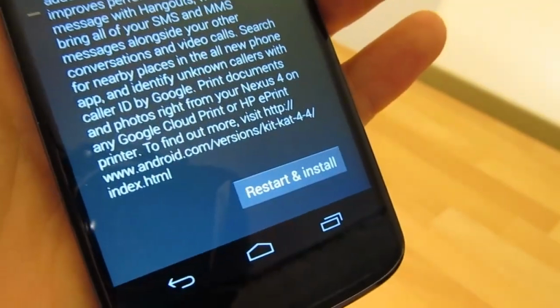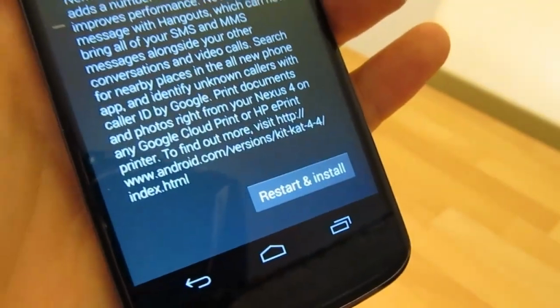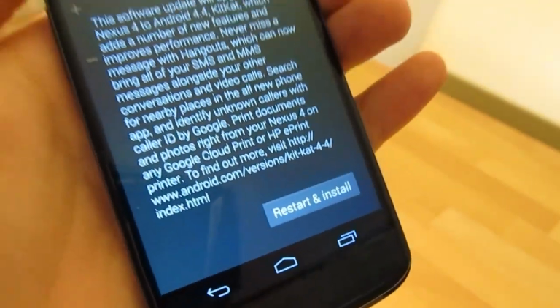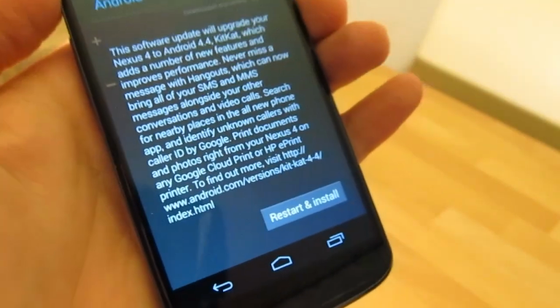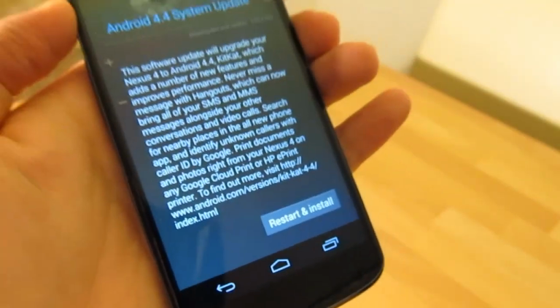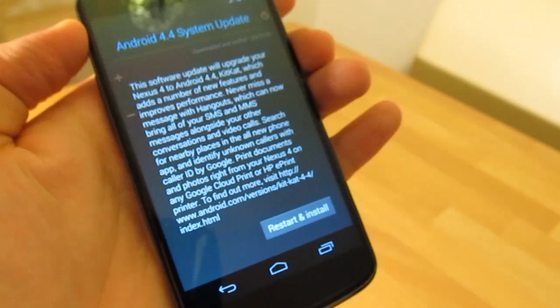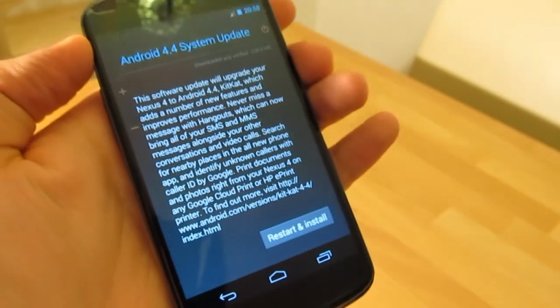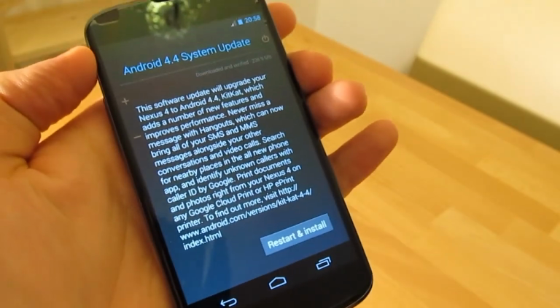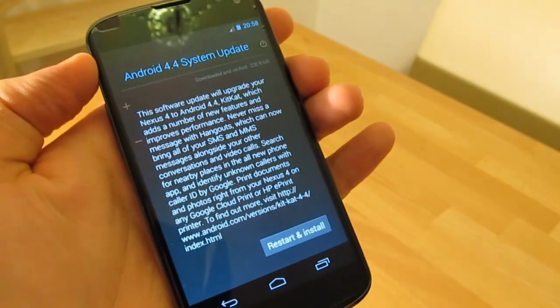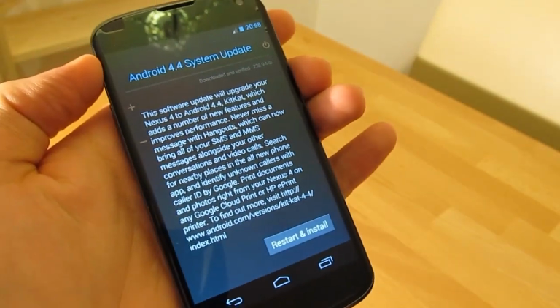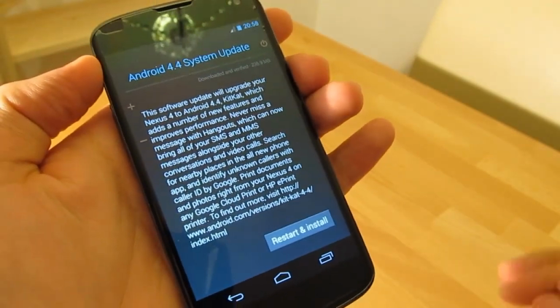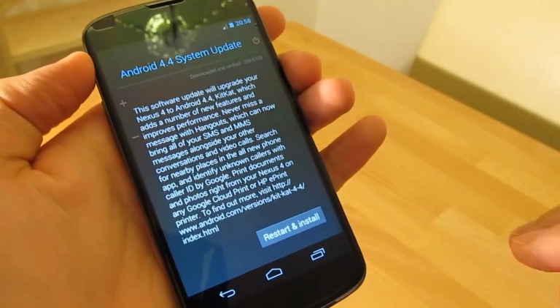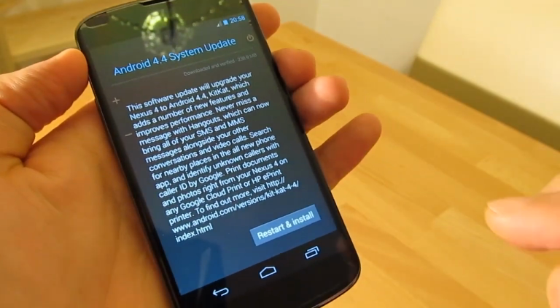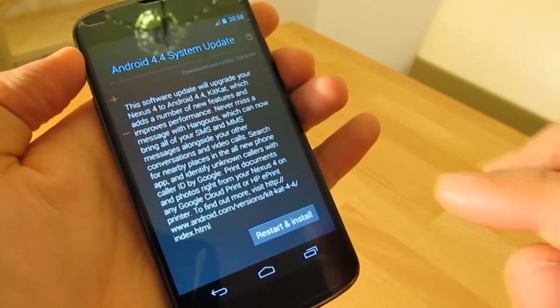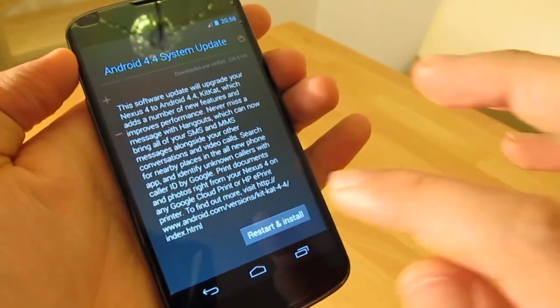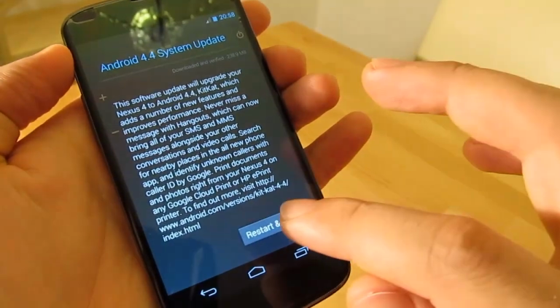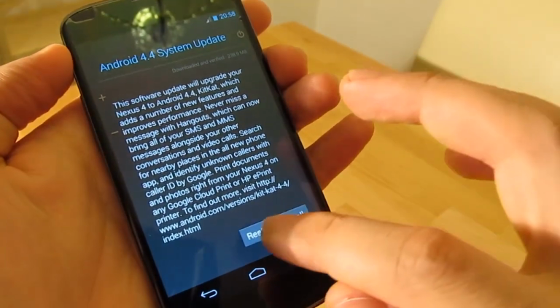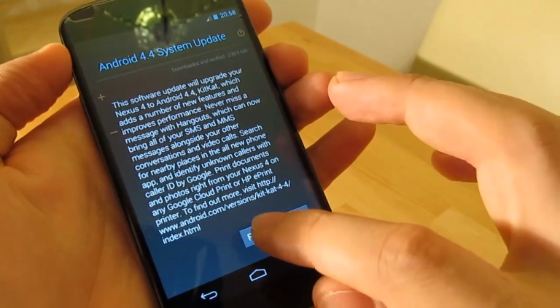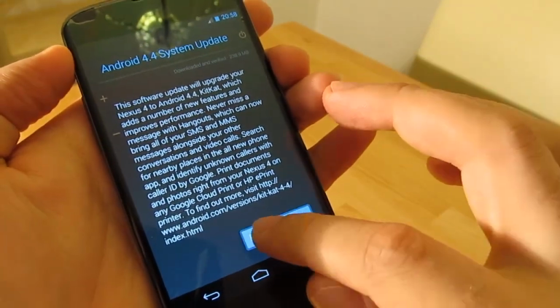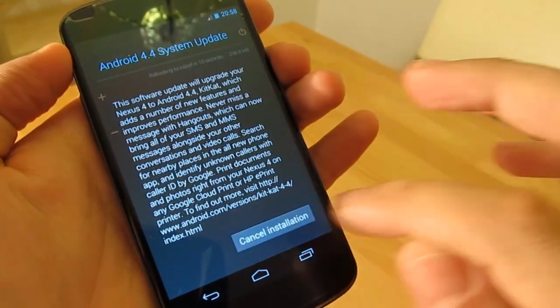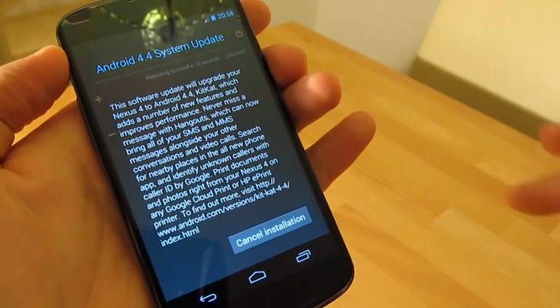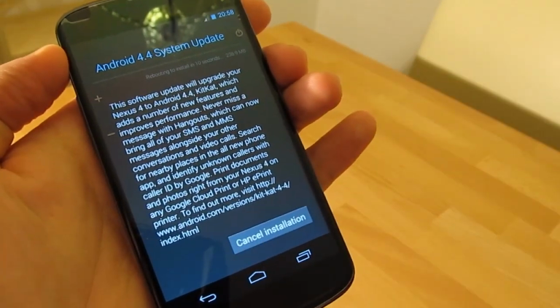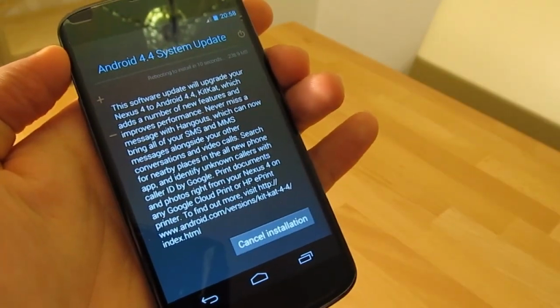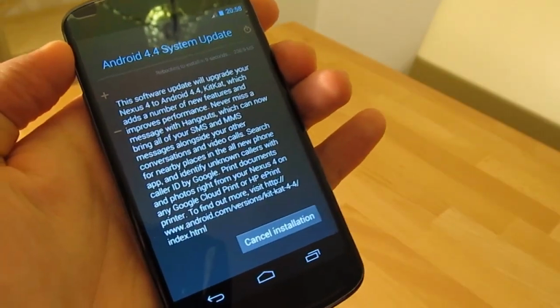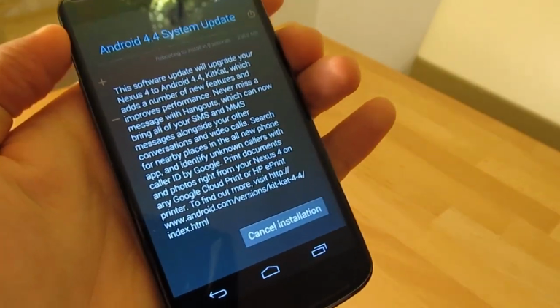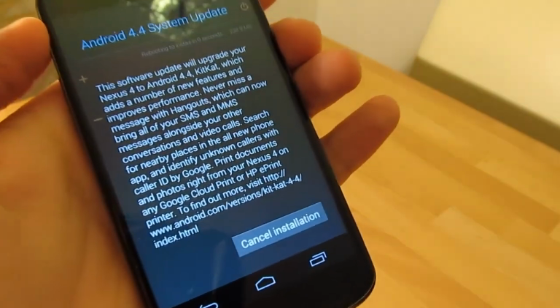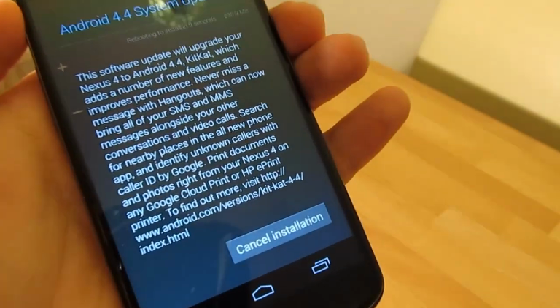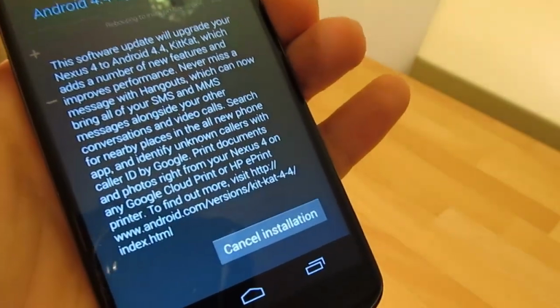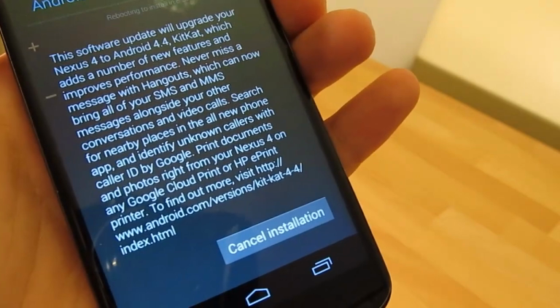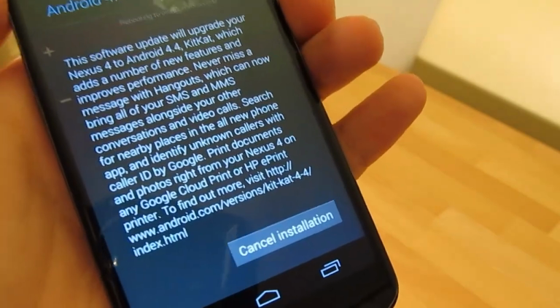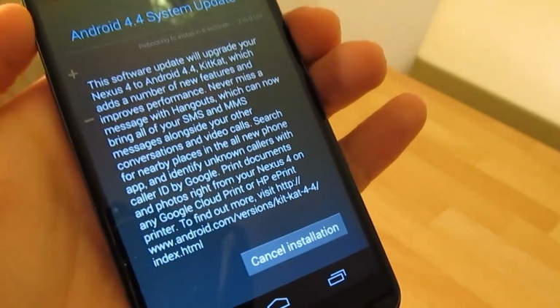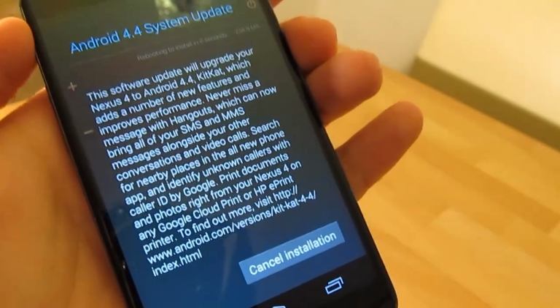In order to start the update, your phone has to be charged. If the battery is close to the end, it will not be possible to start the update.